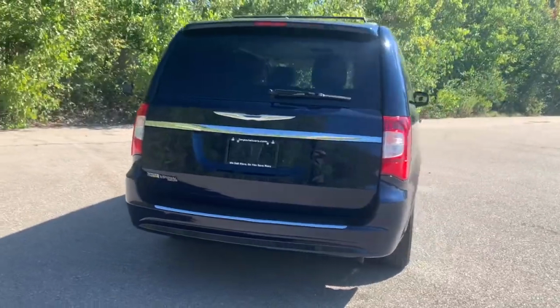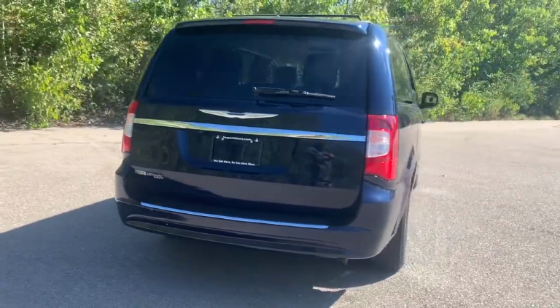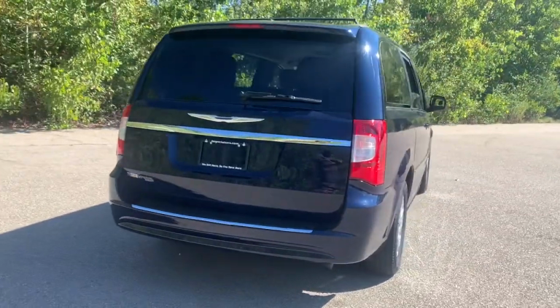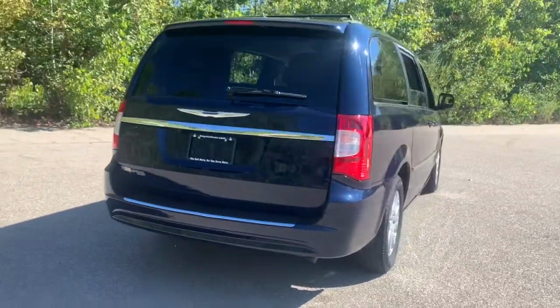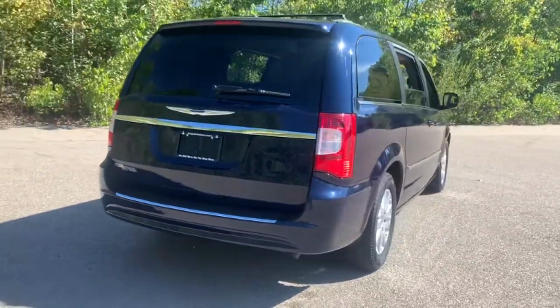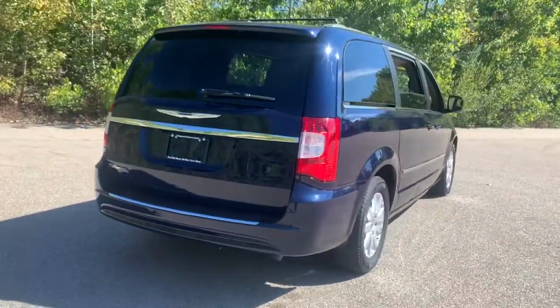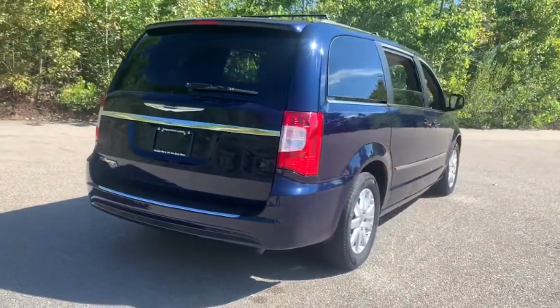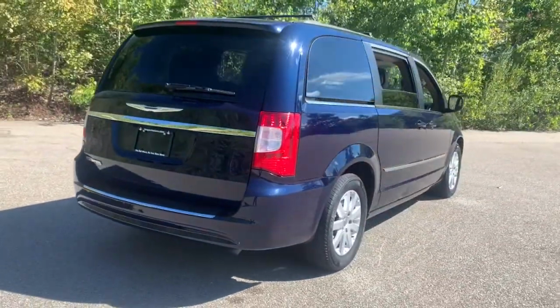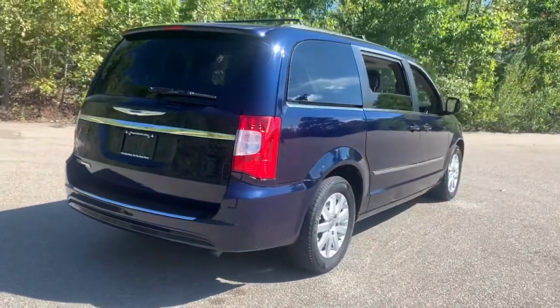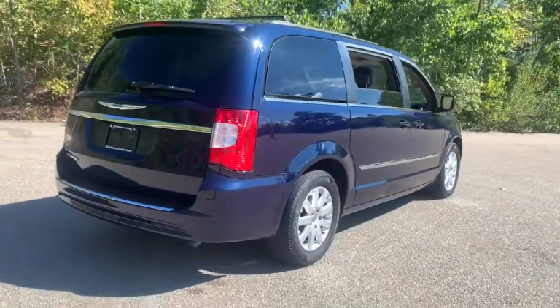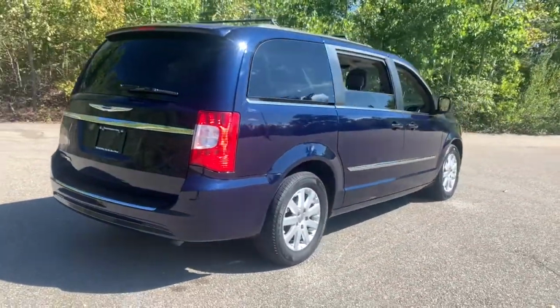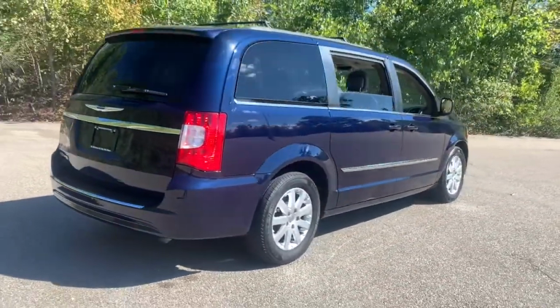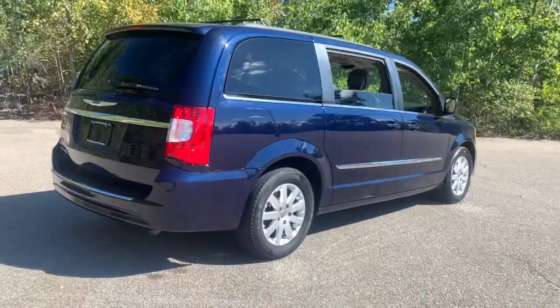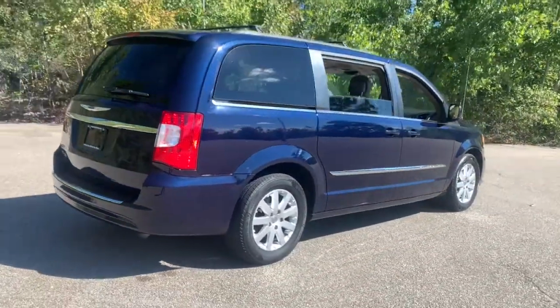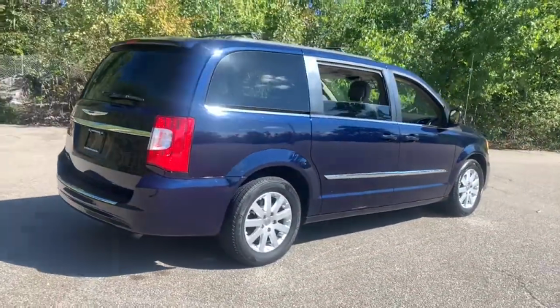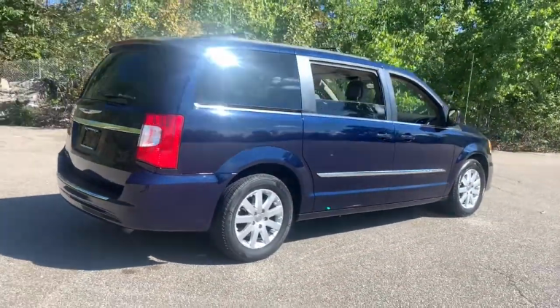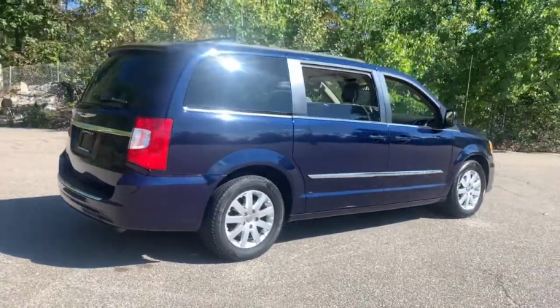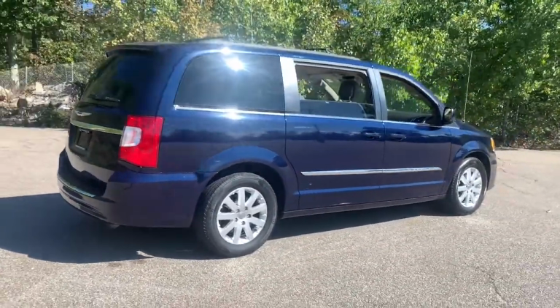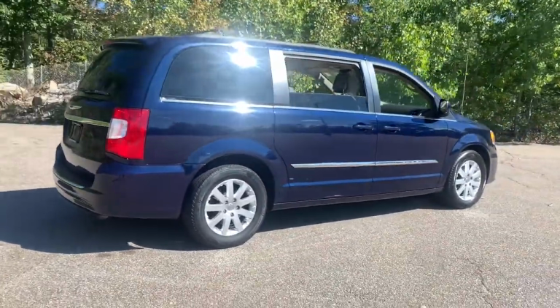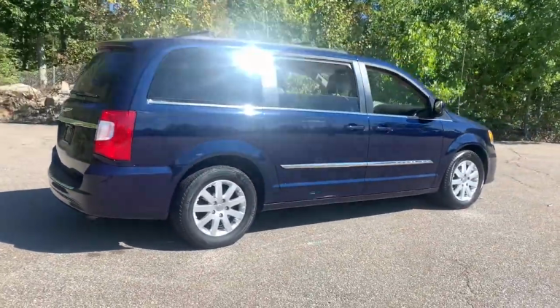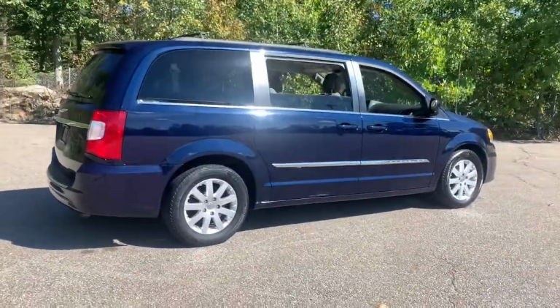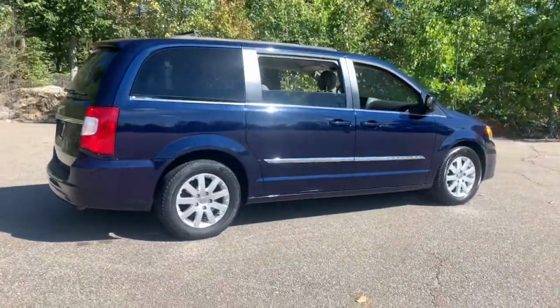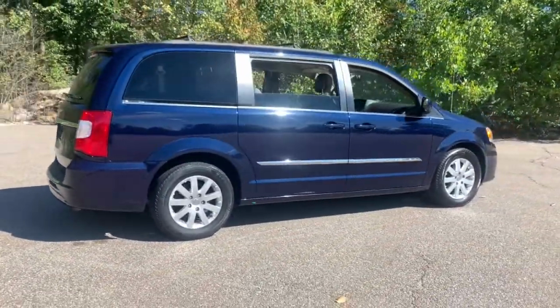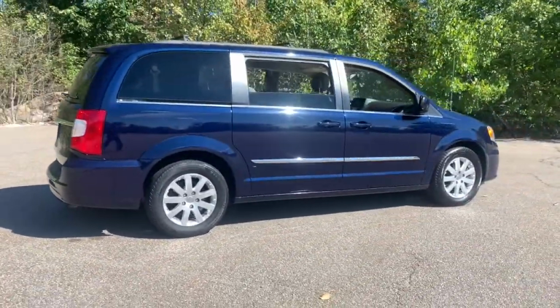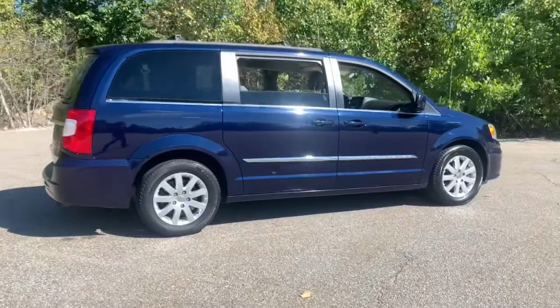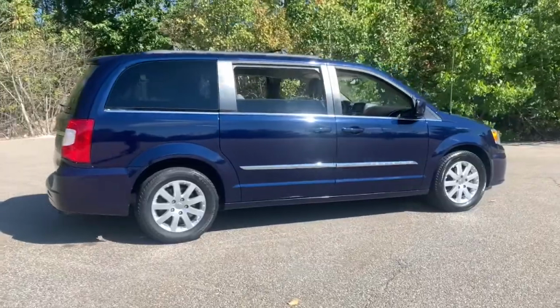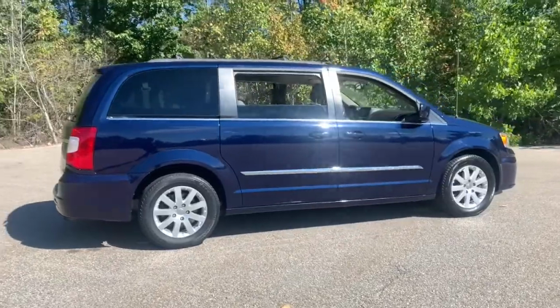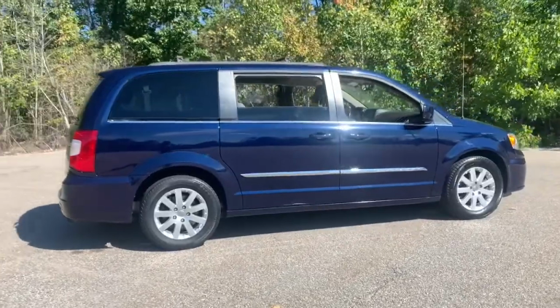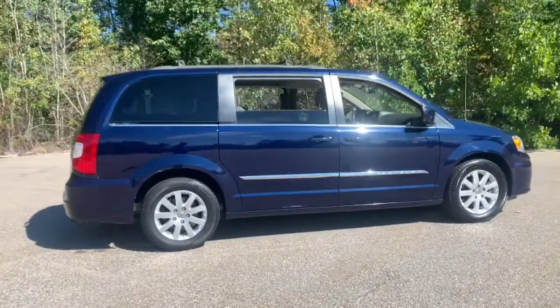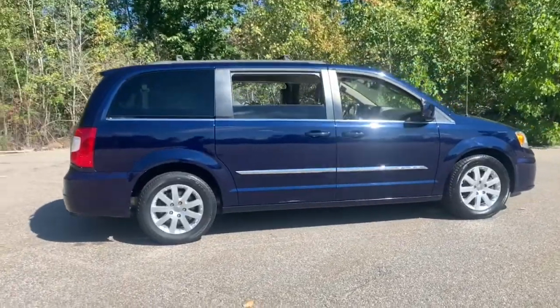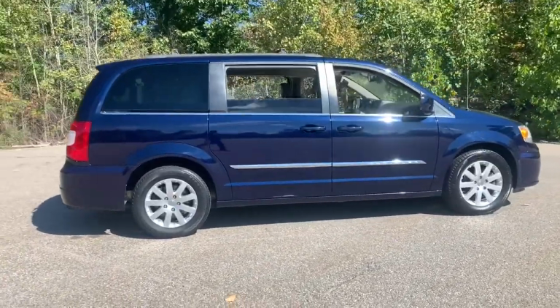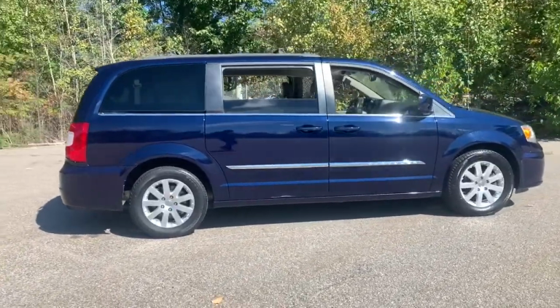Daily errands and road trips are easier and more relaxing than ever before in this handsome, well-built minivan.